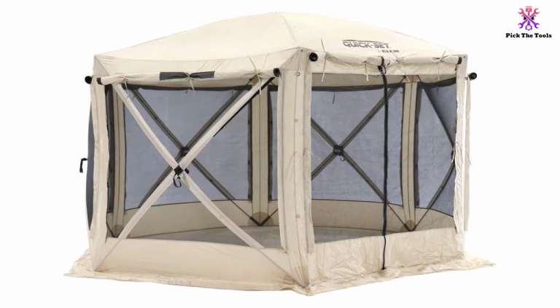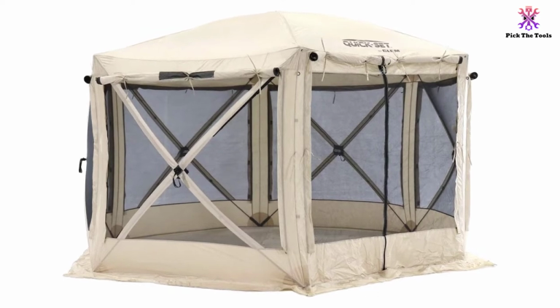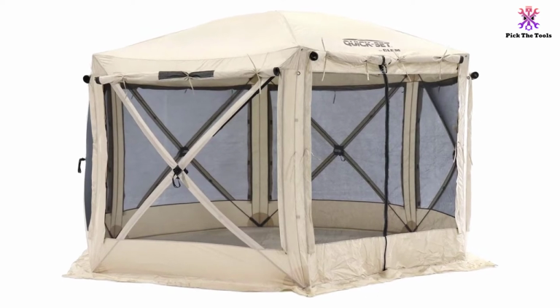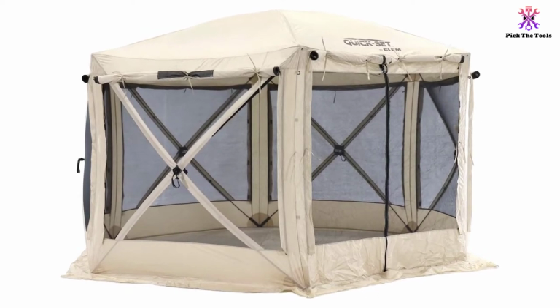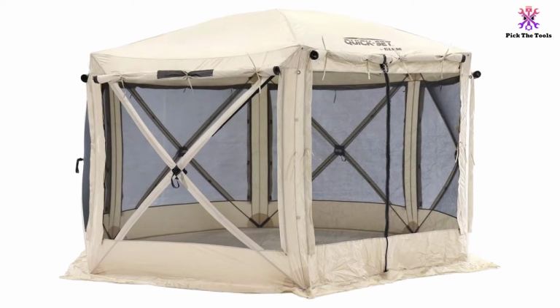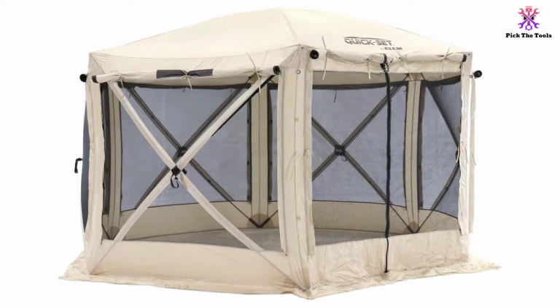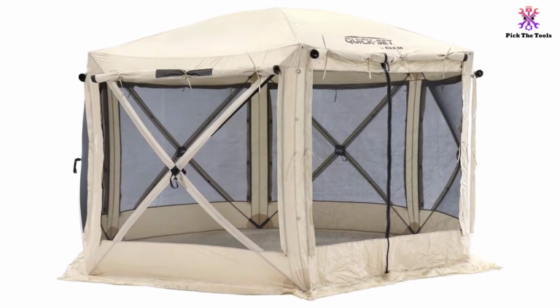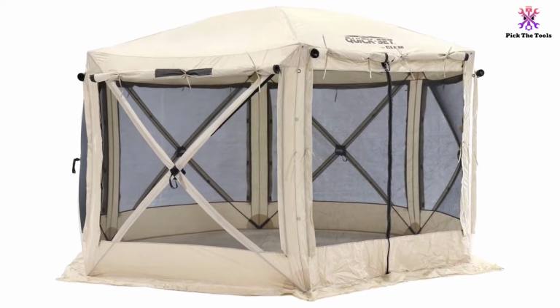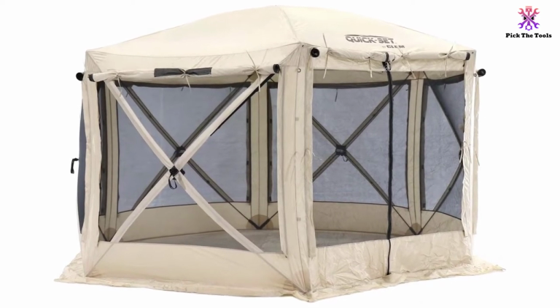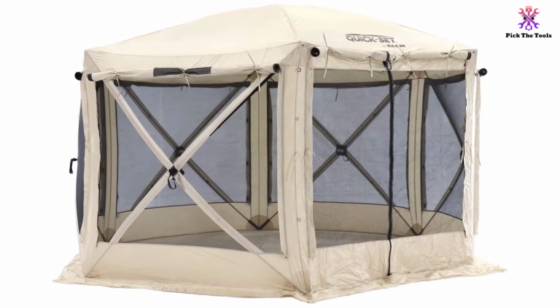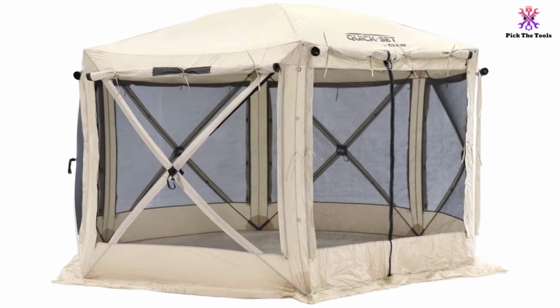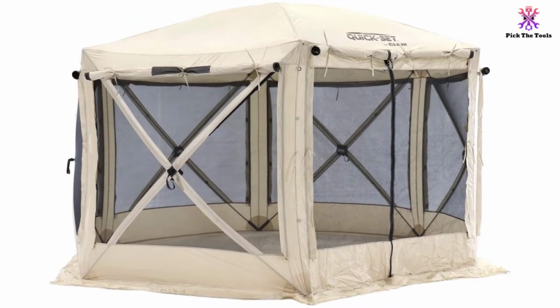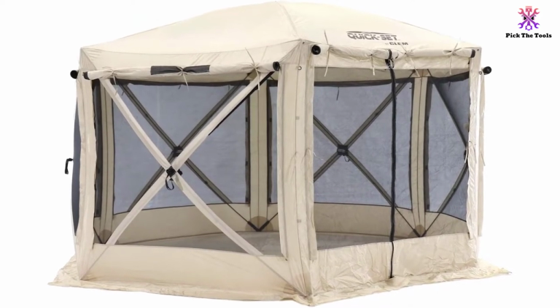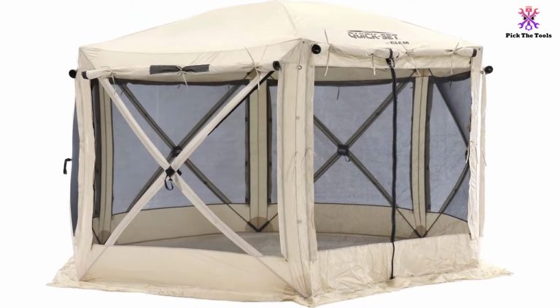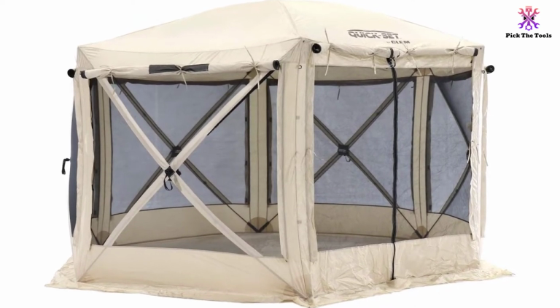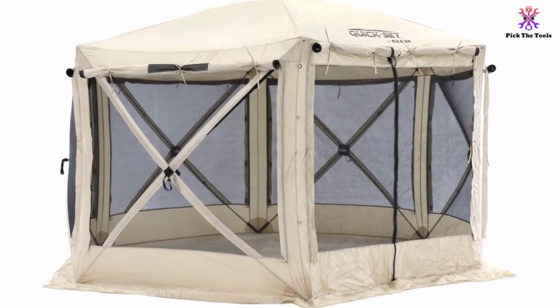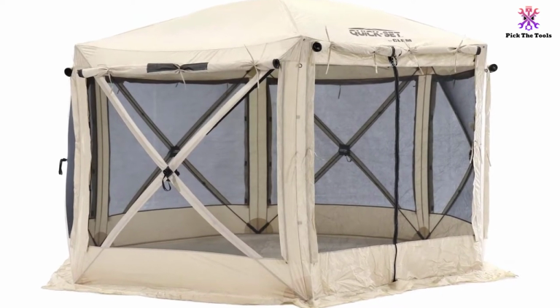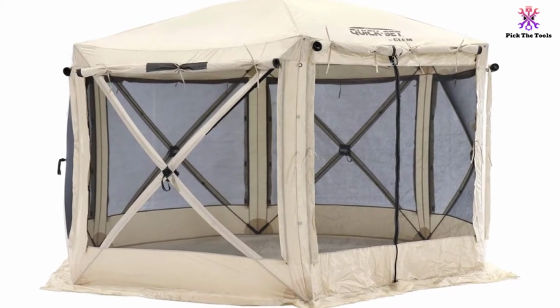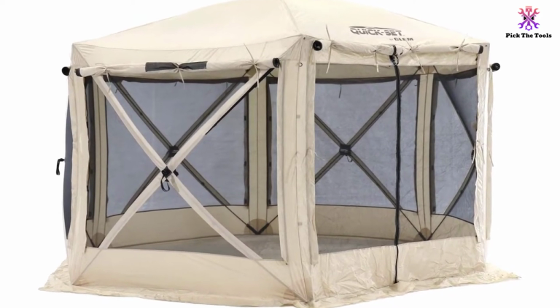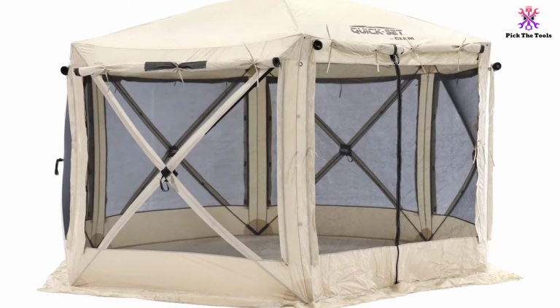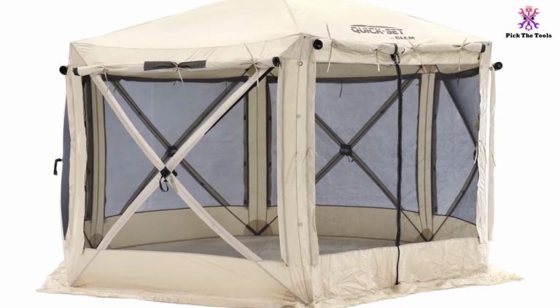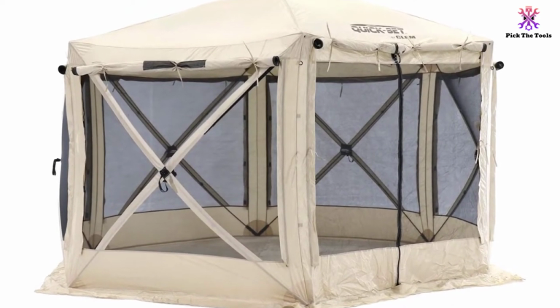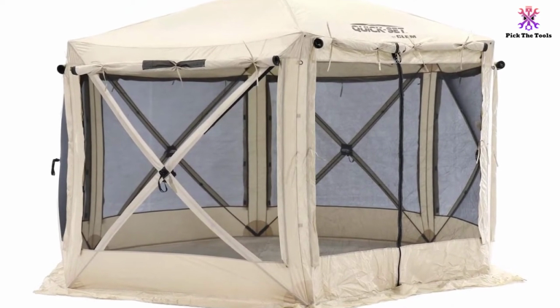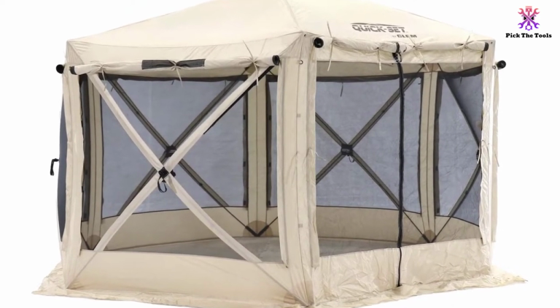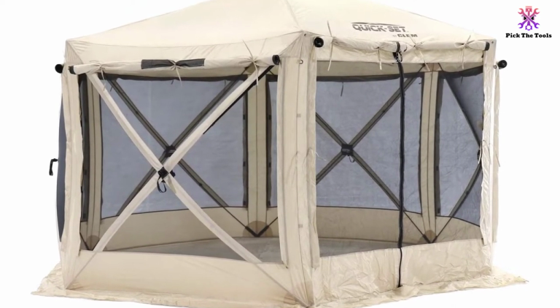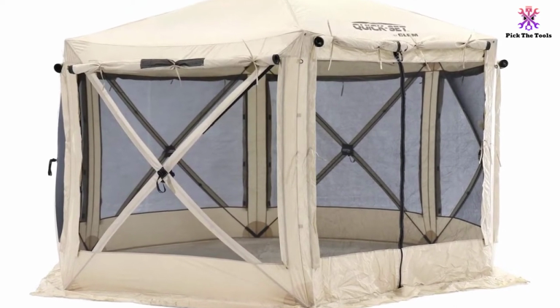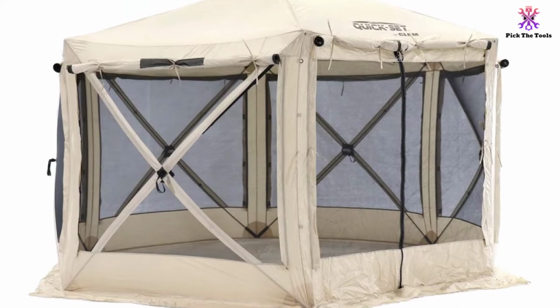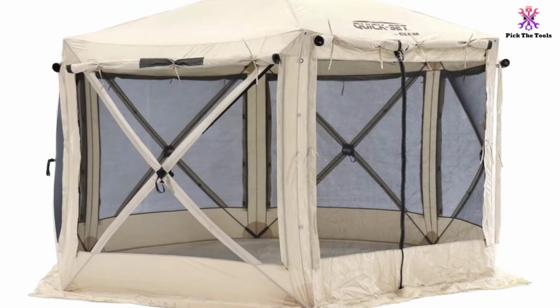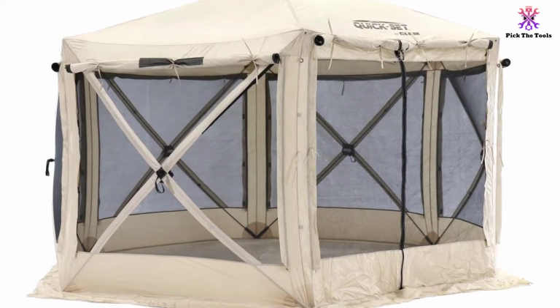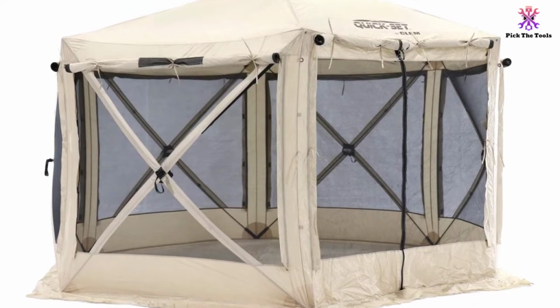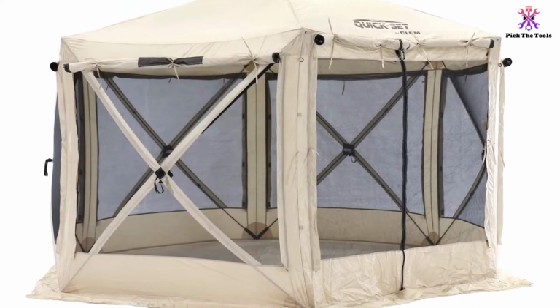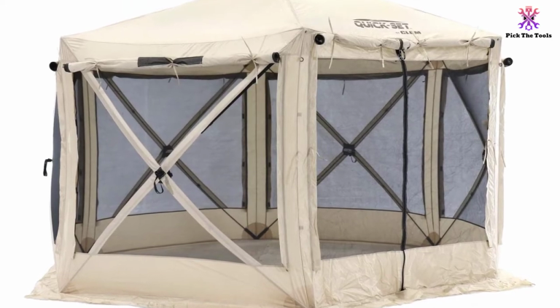The storage bag is a bit small, making it tricky to fit the gazebo in when it's time to pack up.